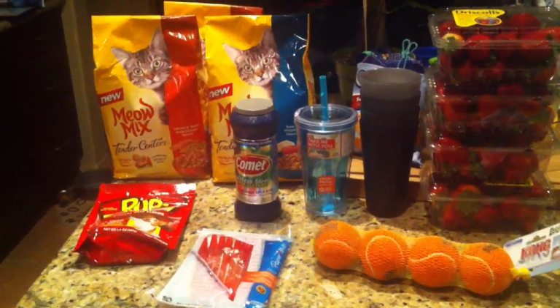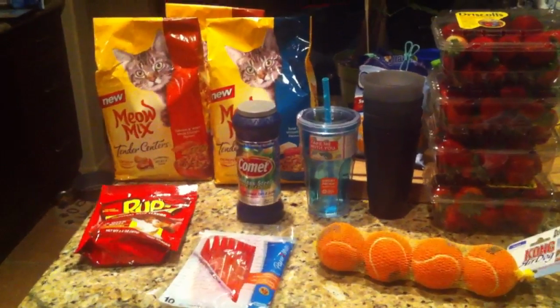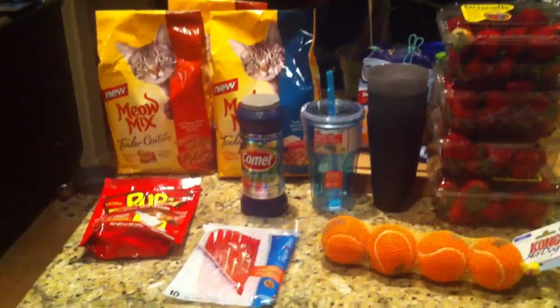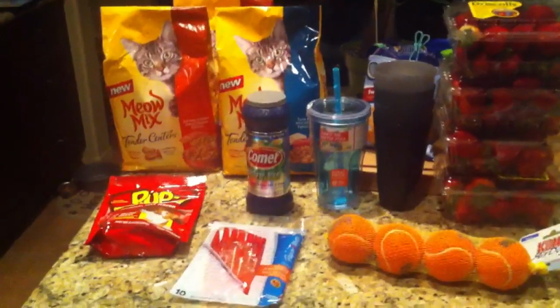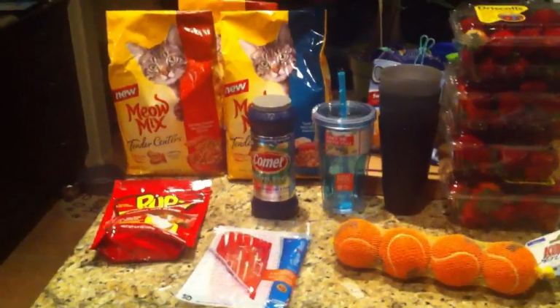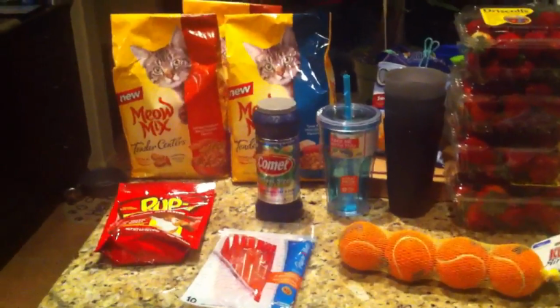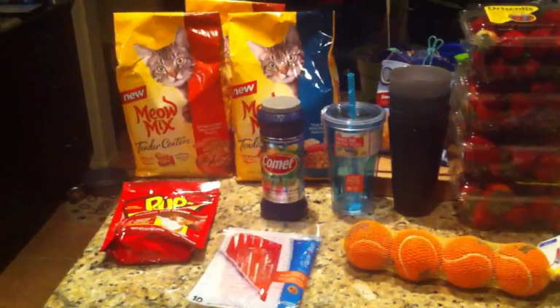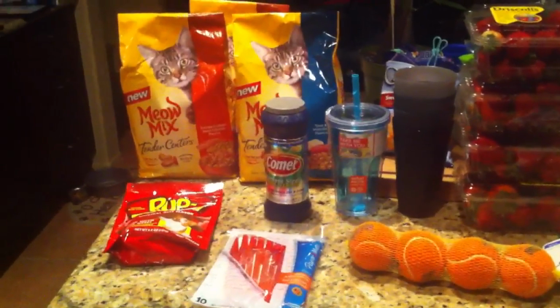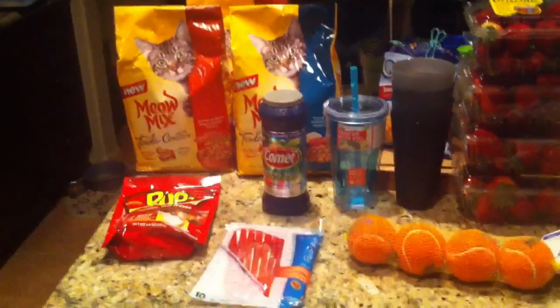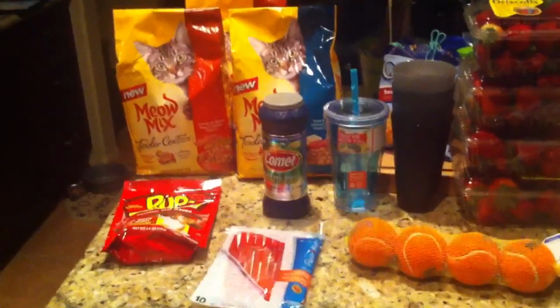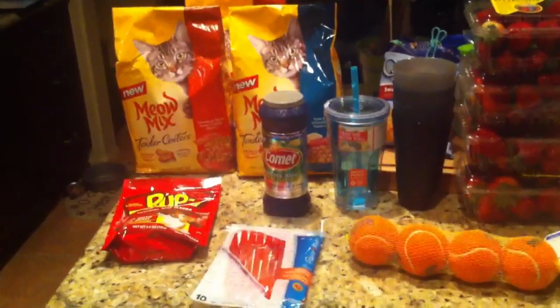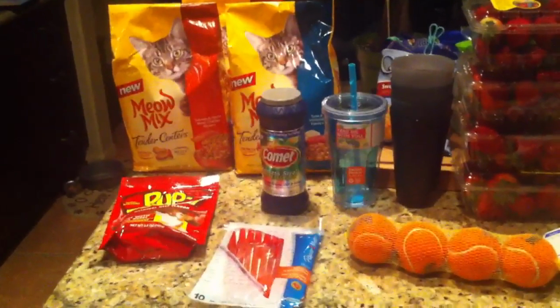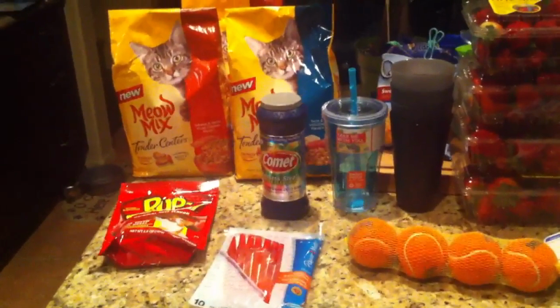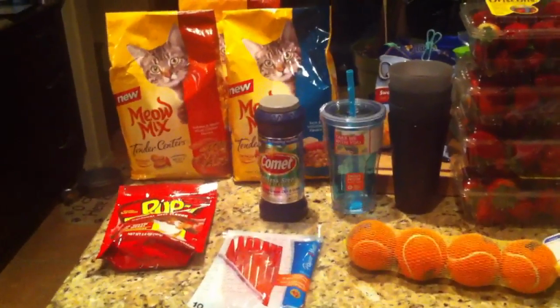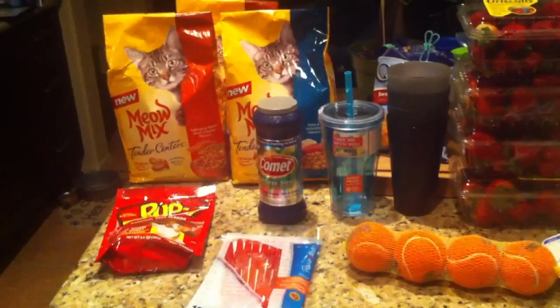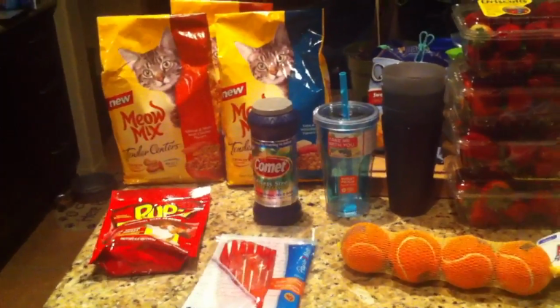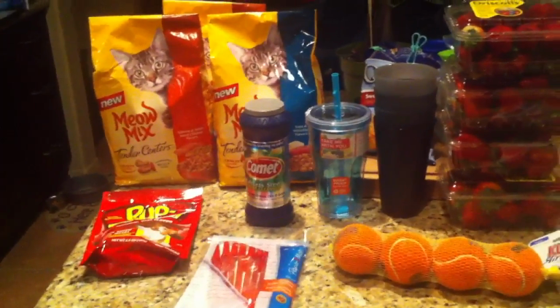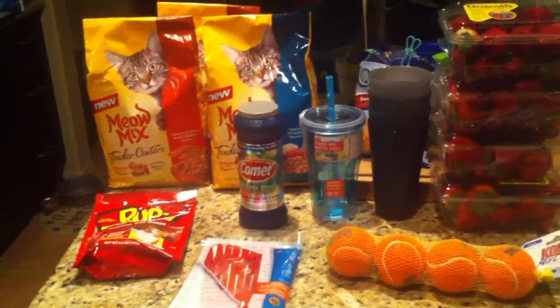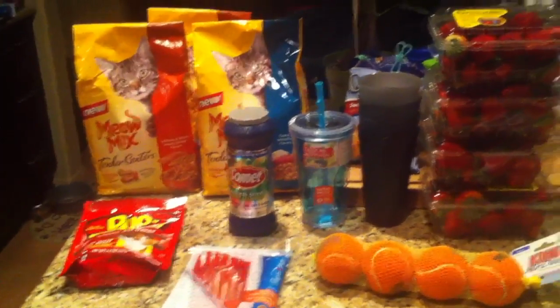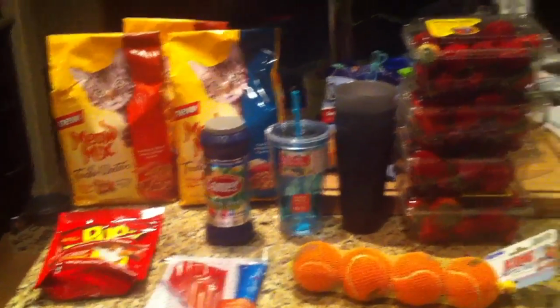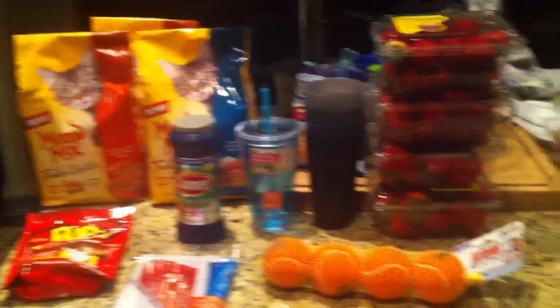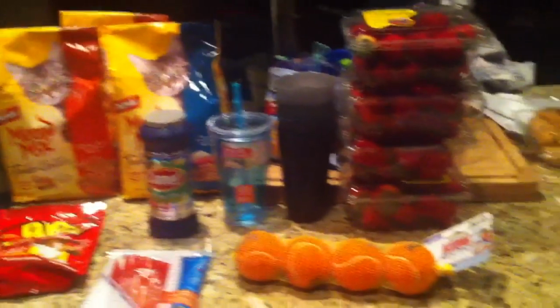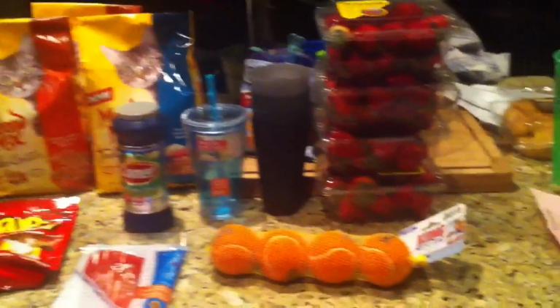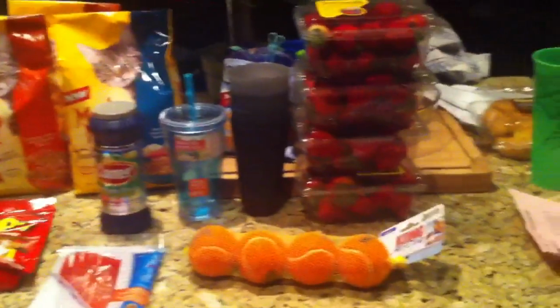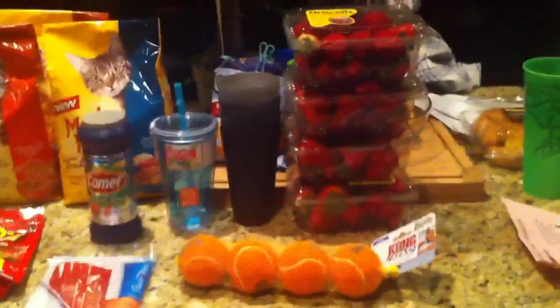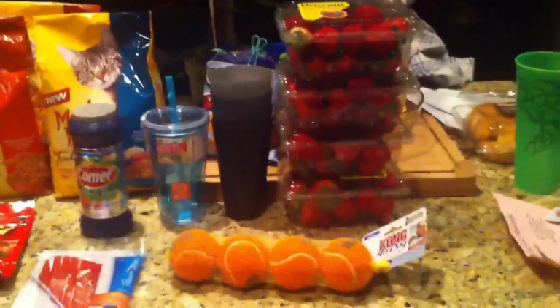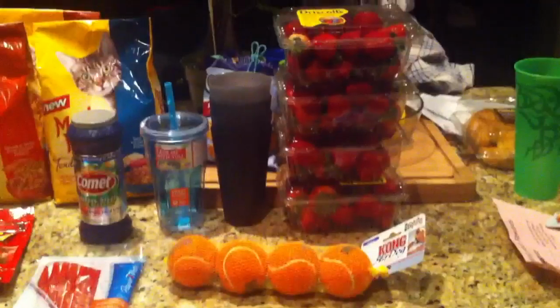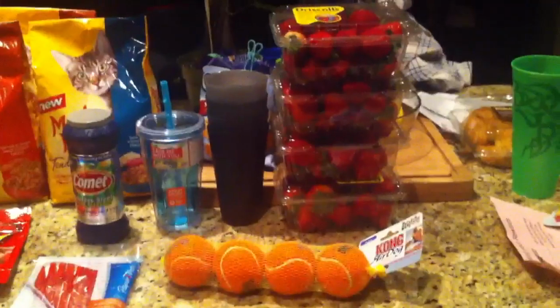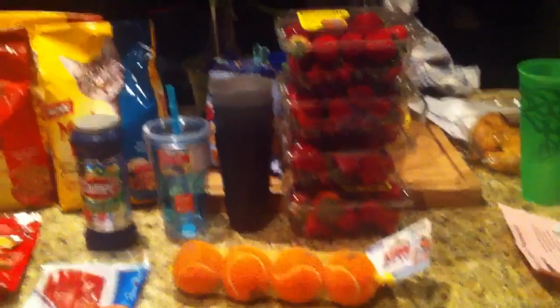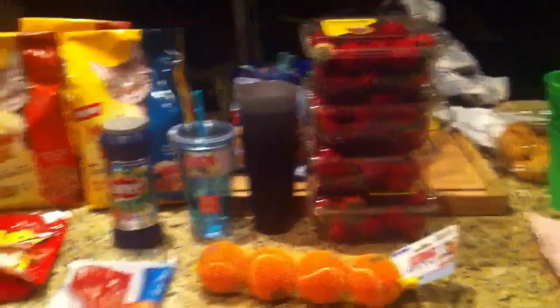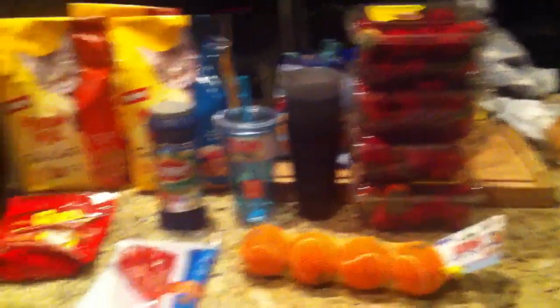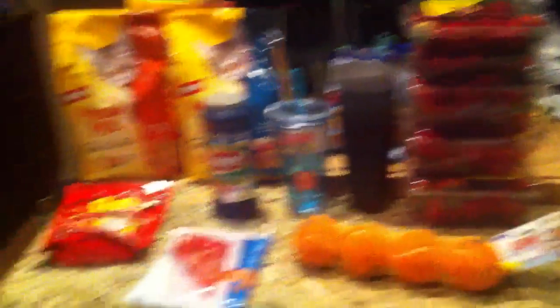Hey guys, it's me. I just stopped by Target real quick, so let me go ahead and show you what I got.